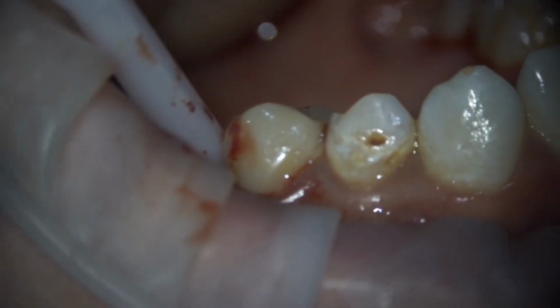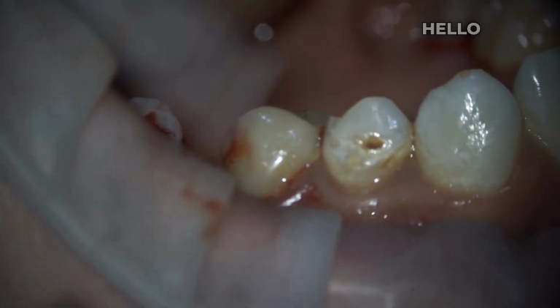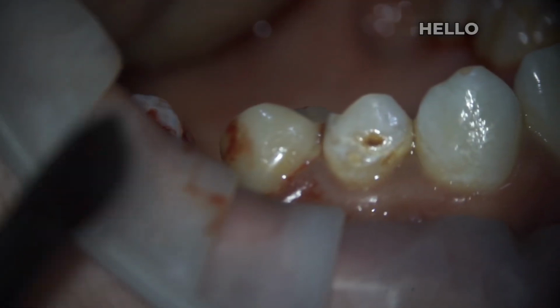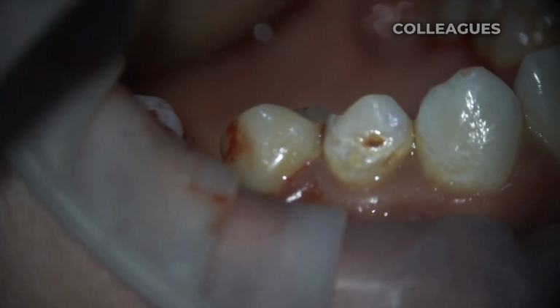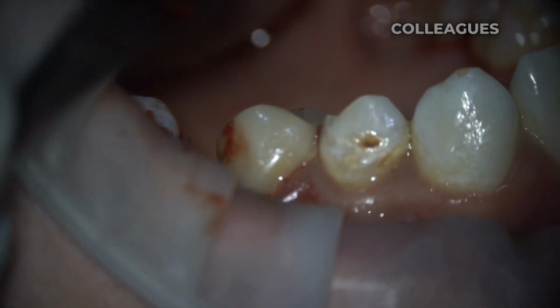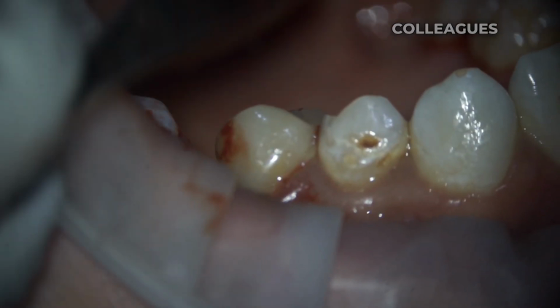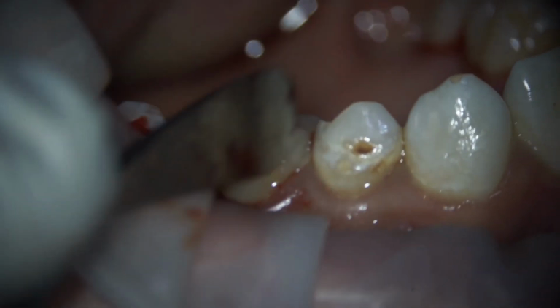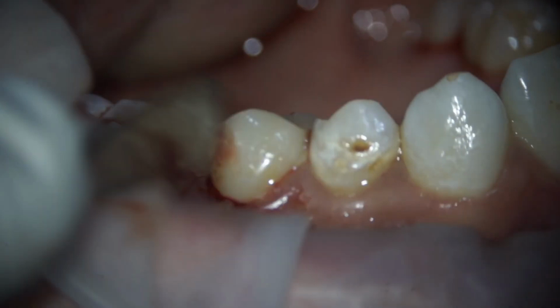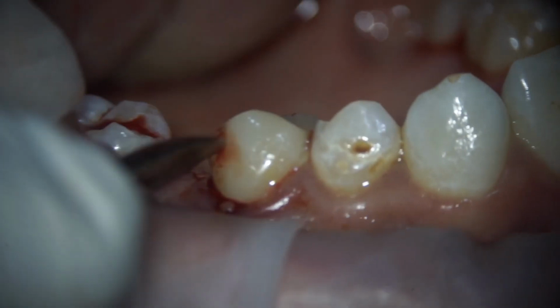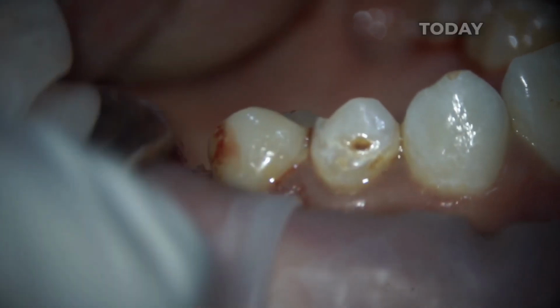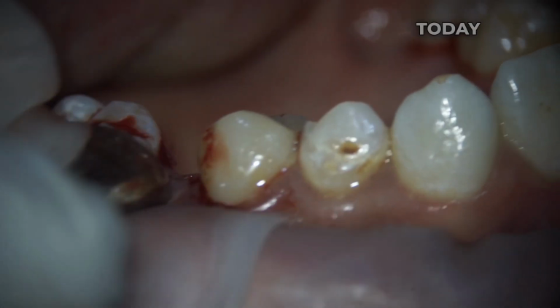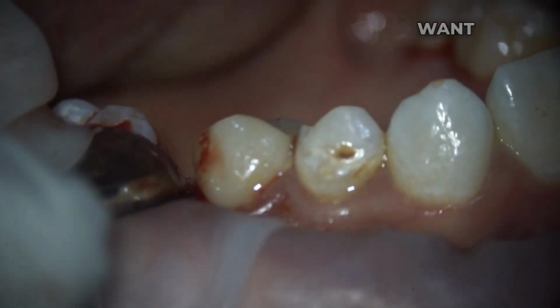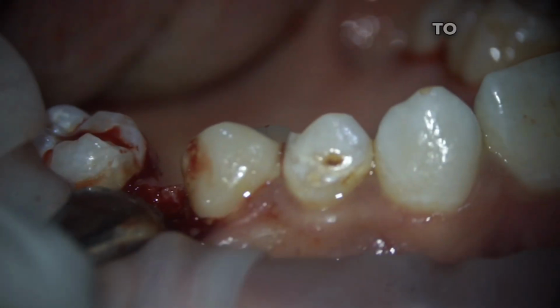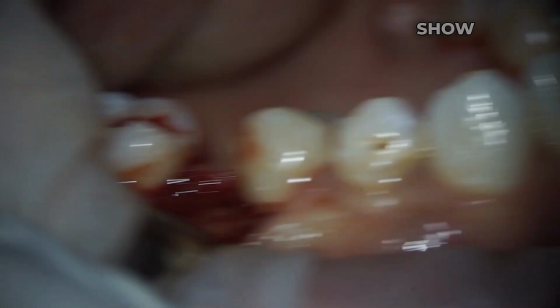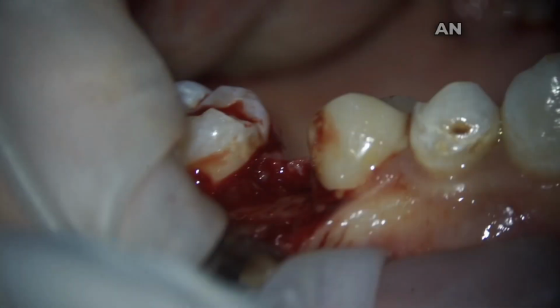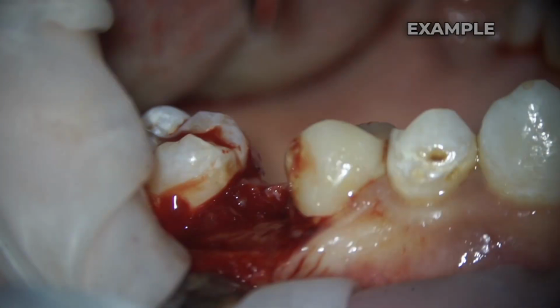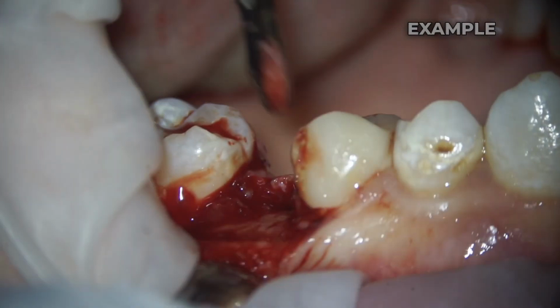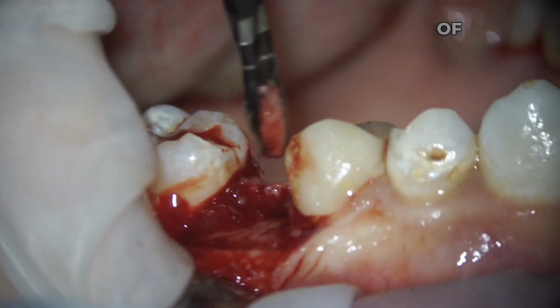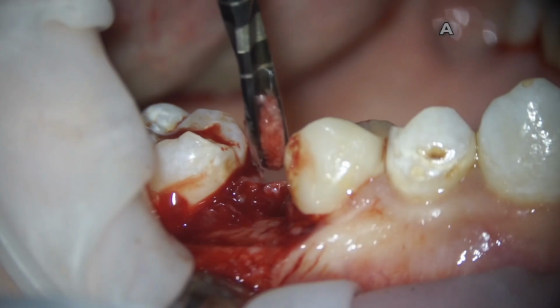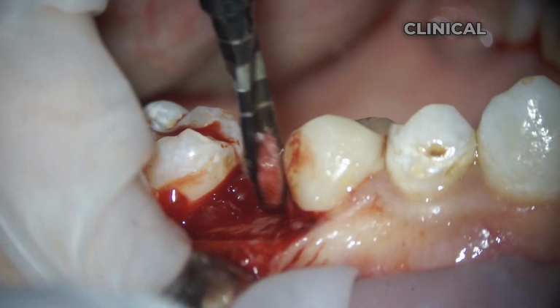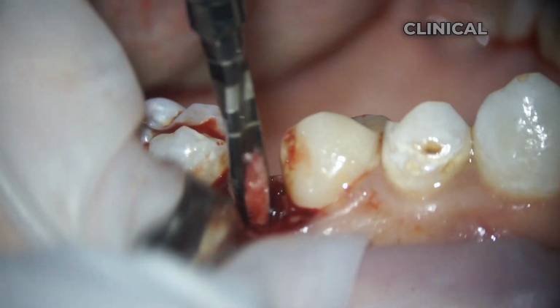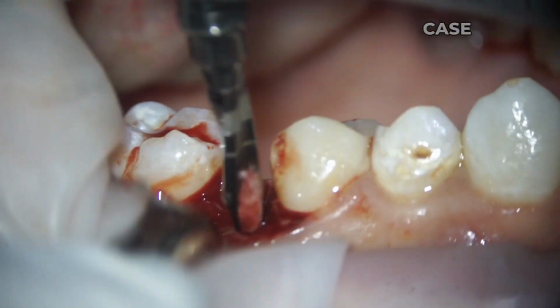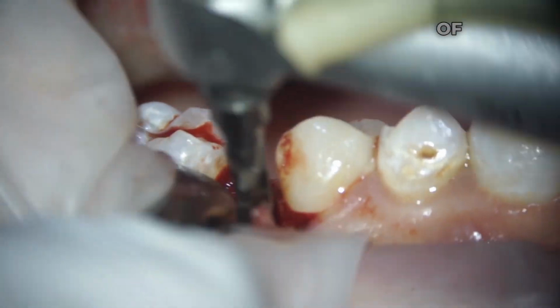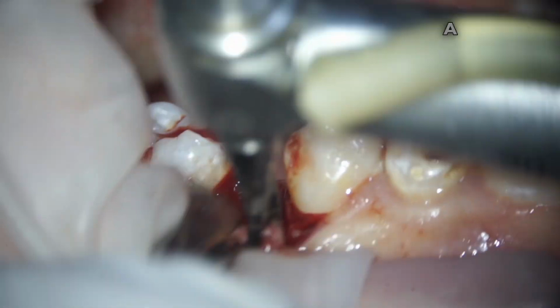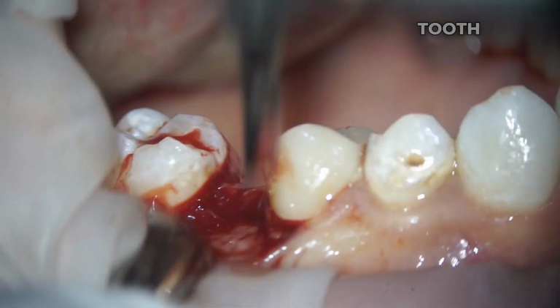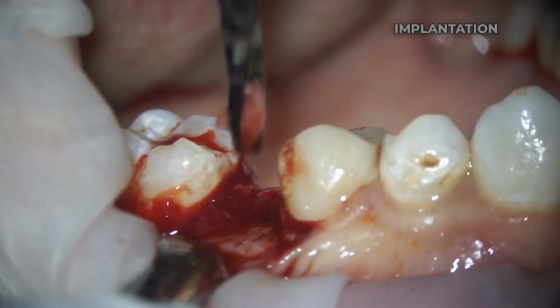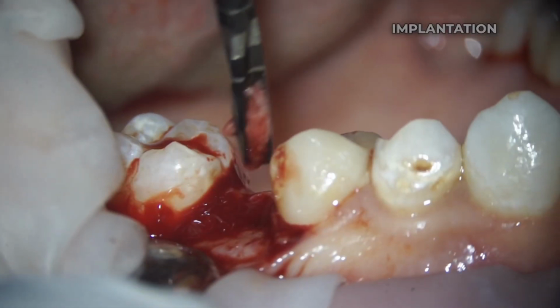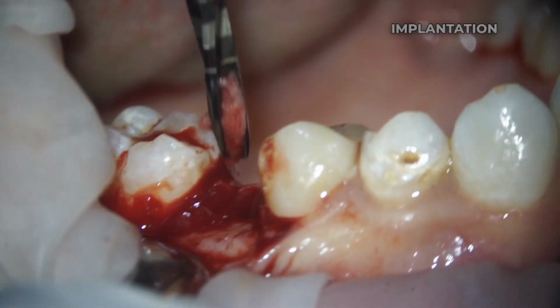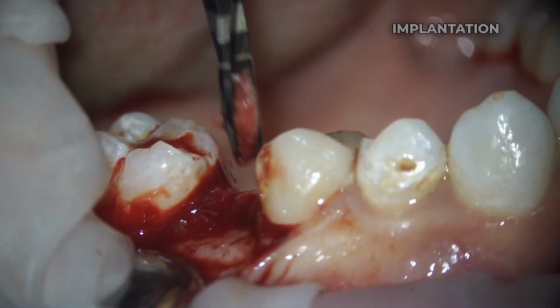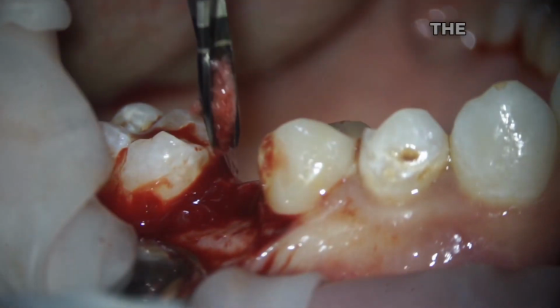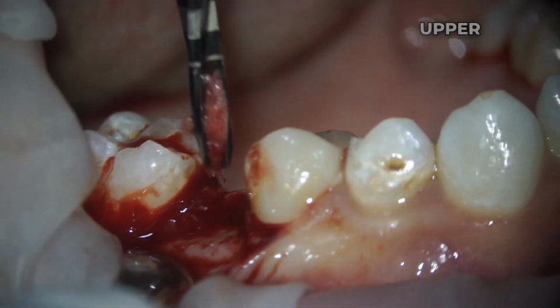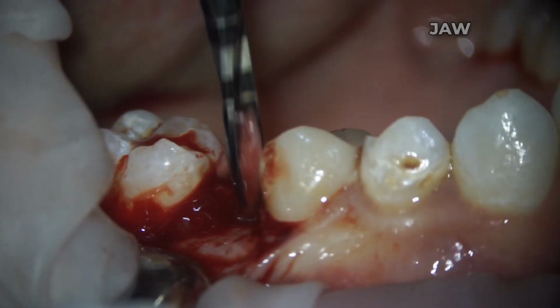Hello colleagues, today I want to show you an example of a clinical case of a tooth implantation in the upper jaw.